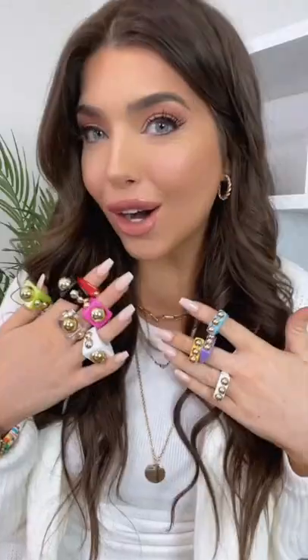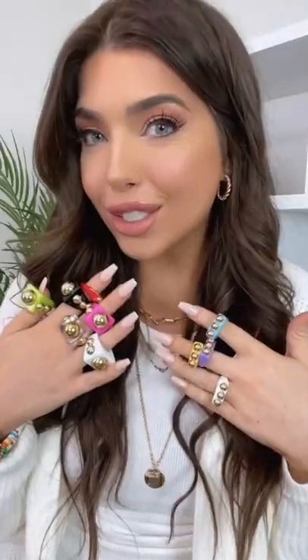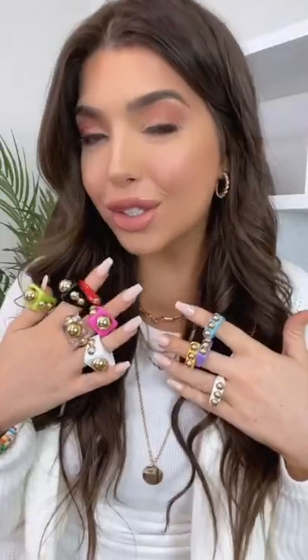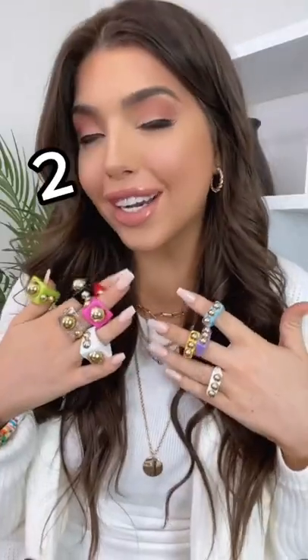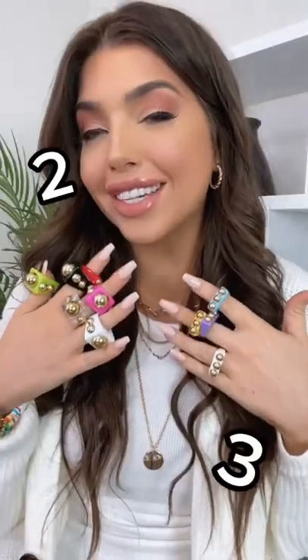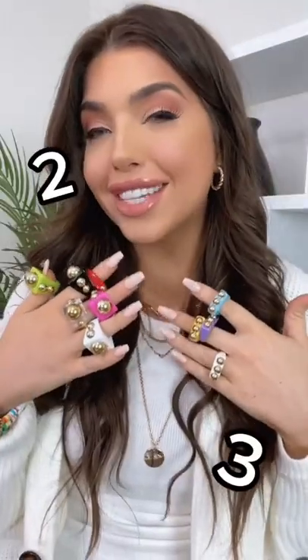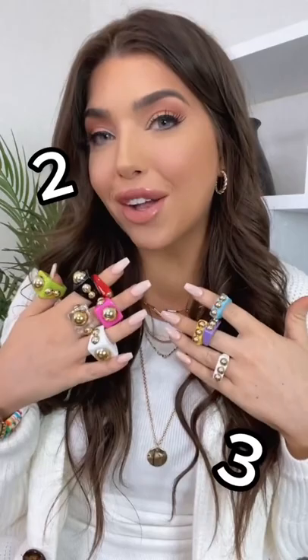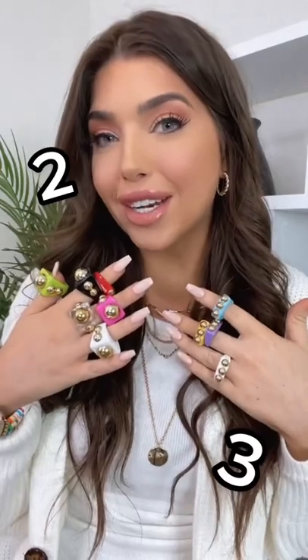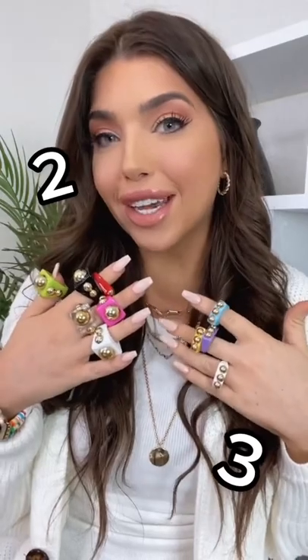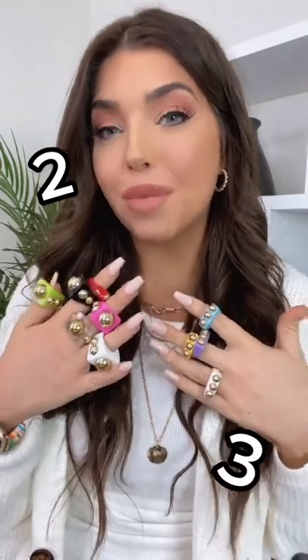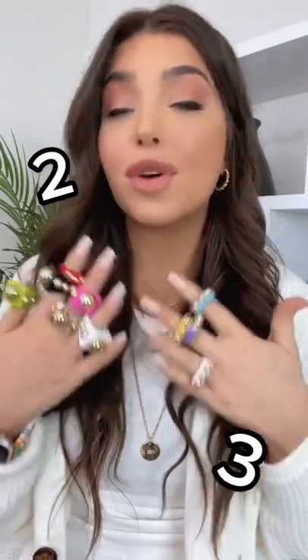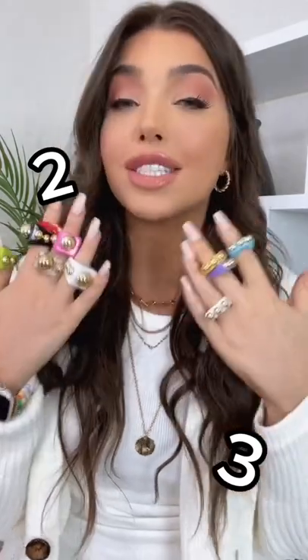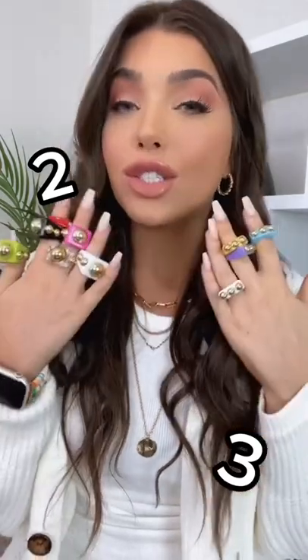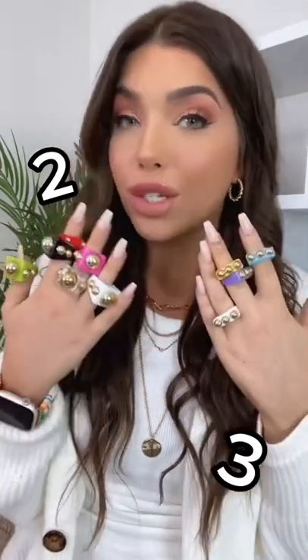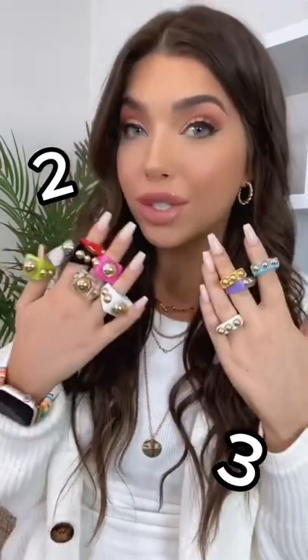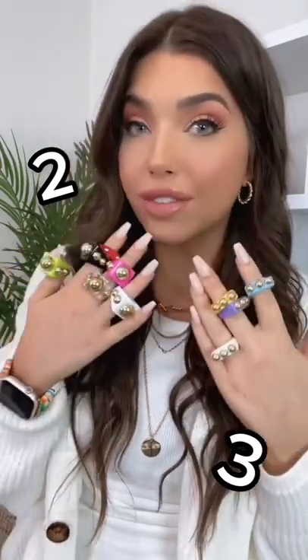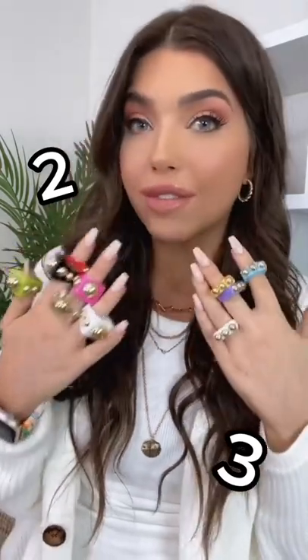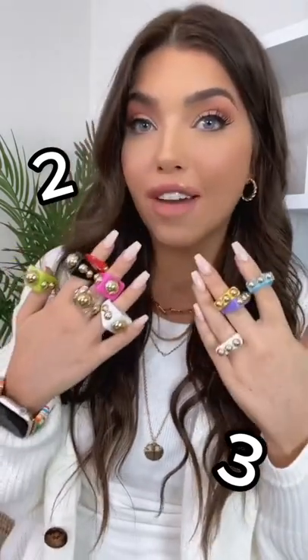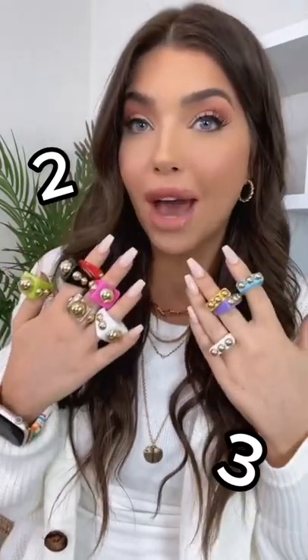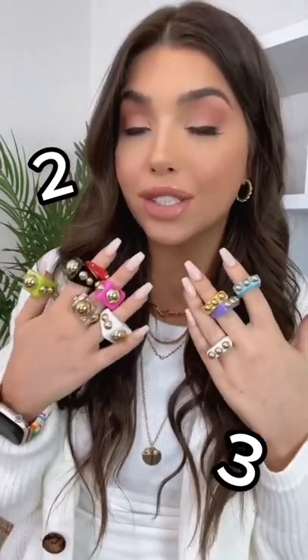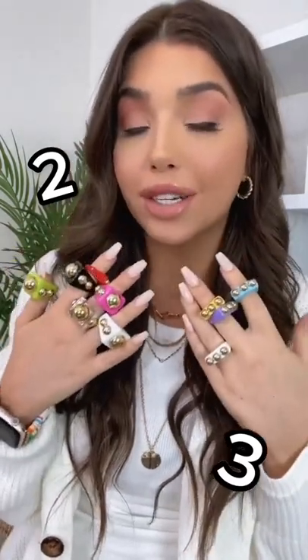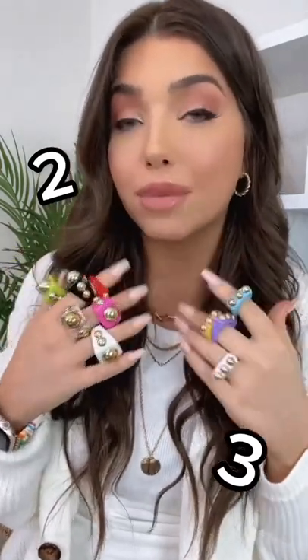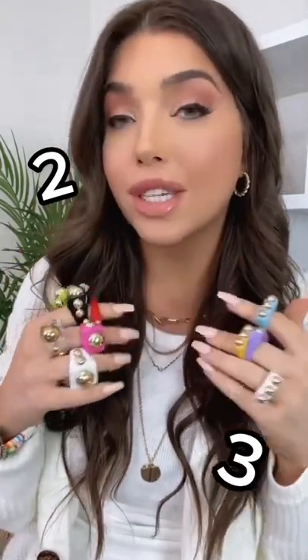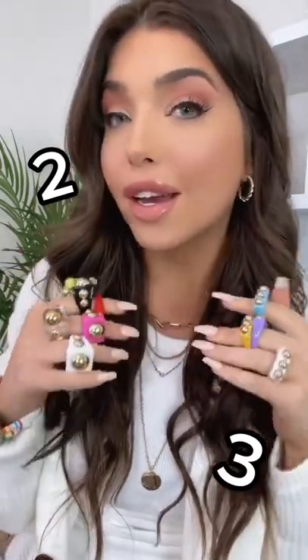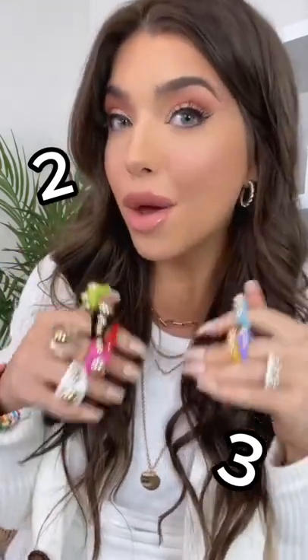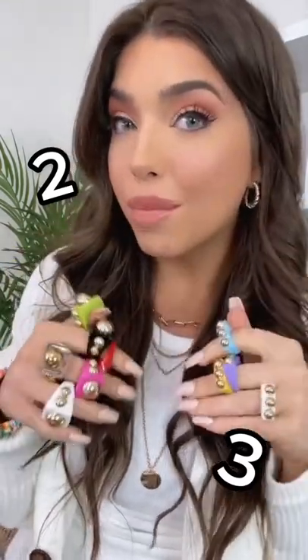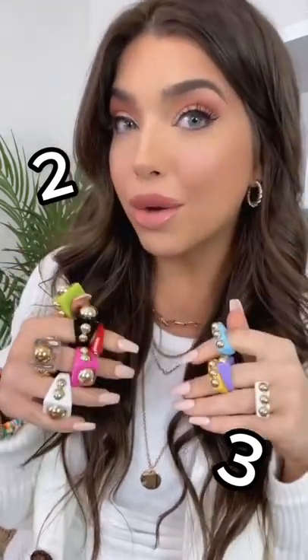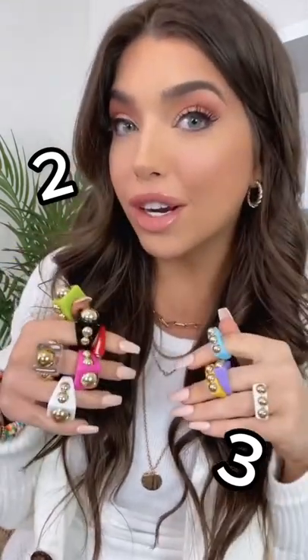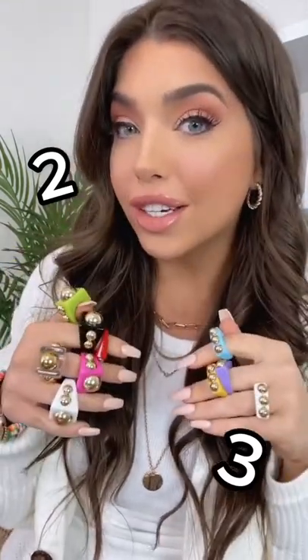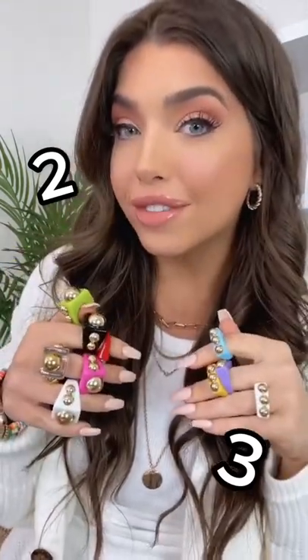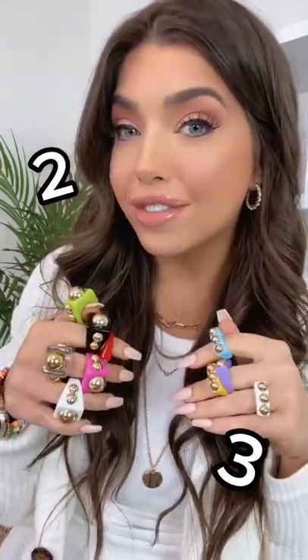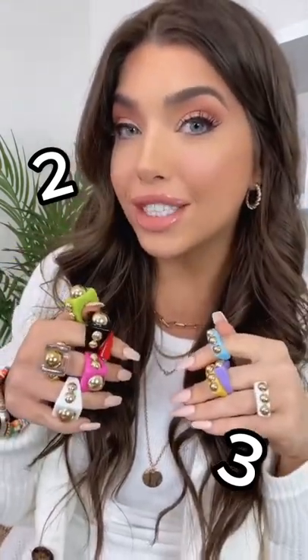Also trending is colored enamel. This is two different five-packs on Amazon — both are under $15.